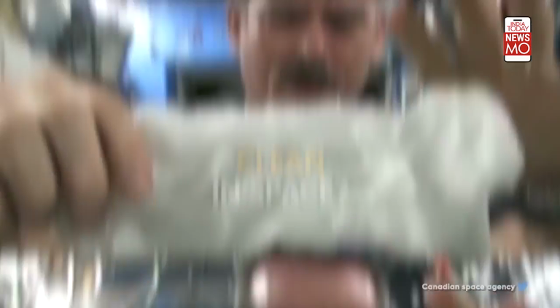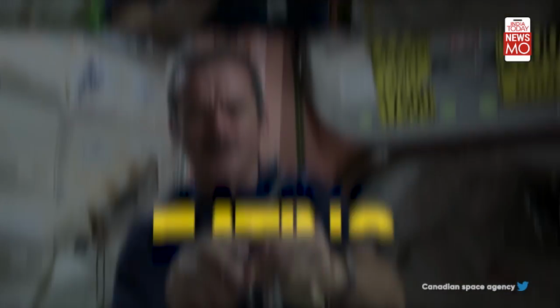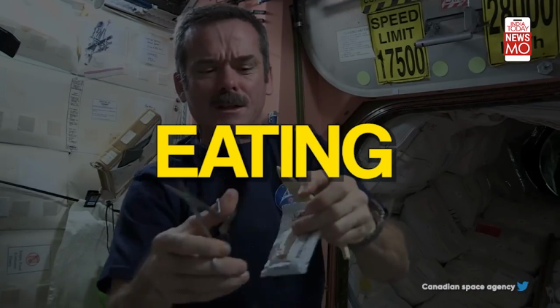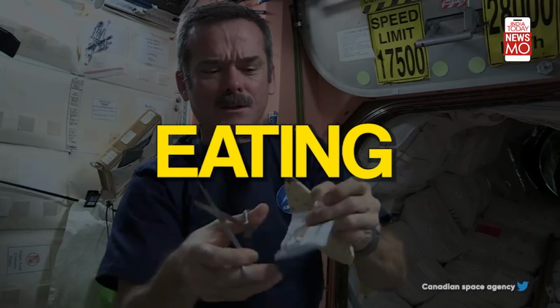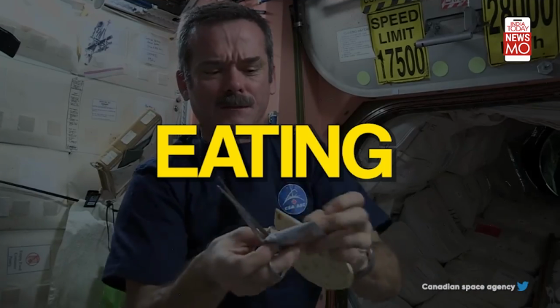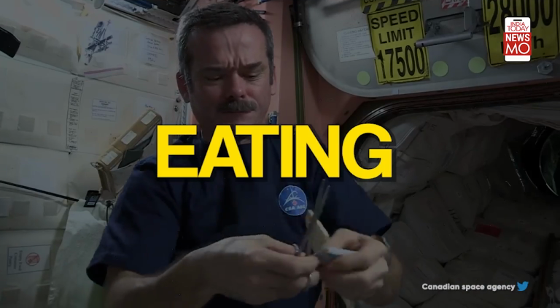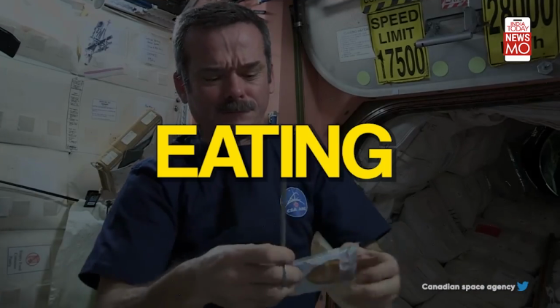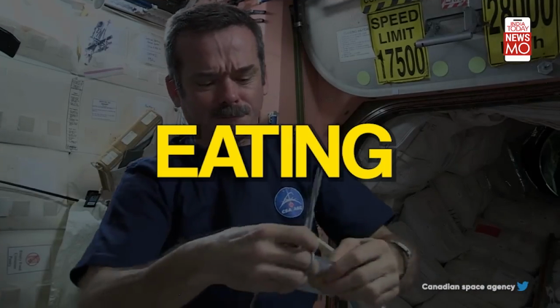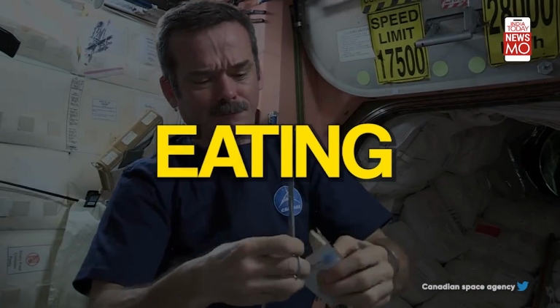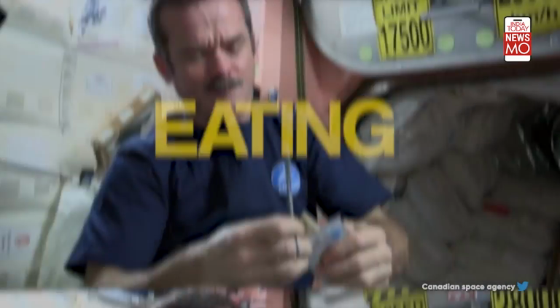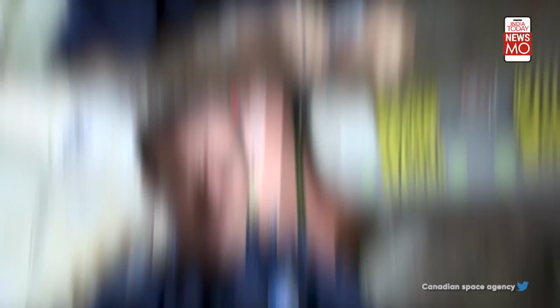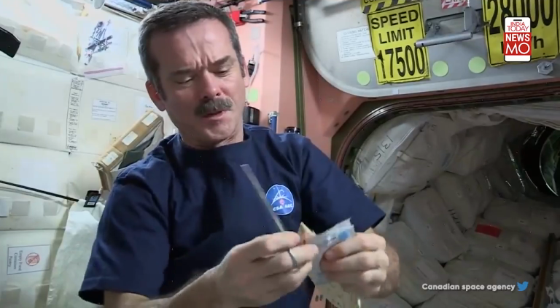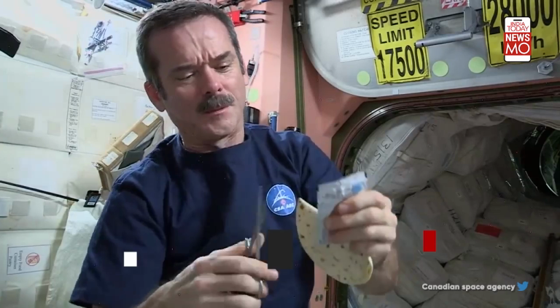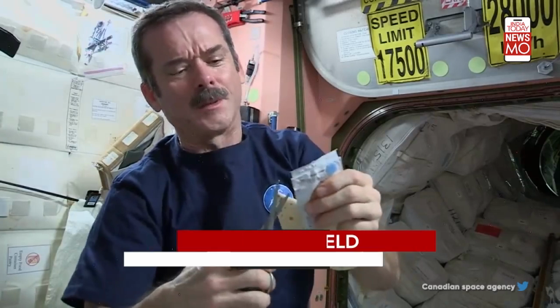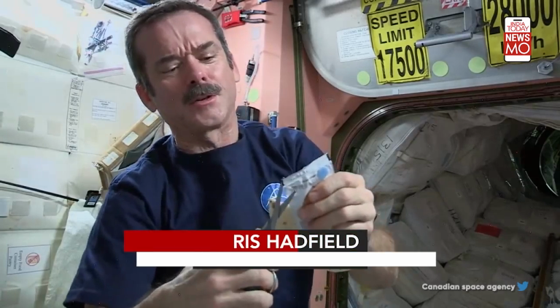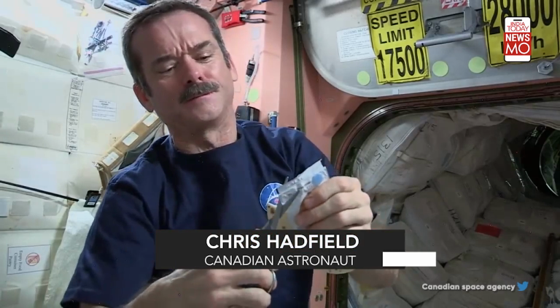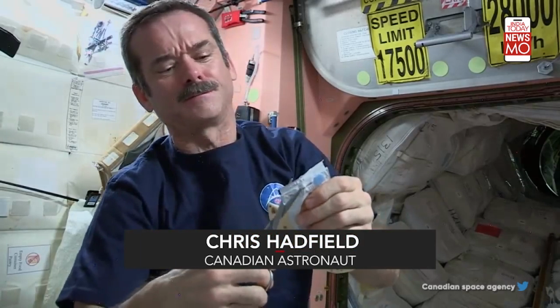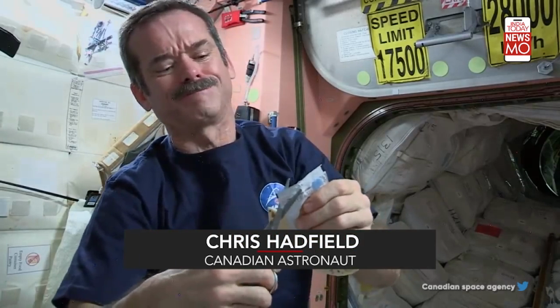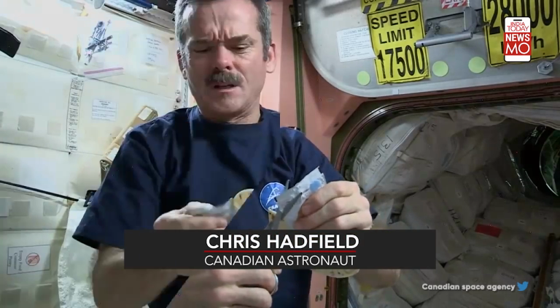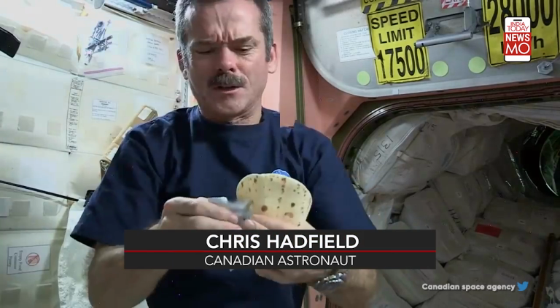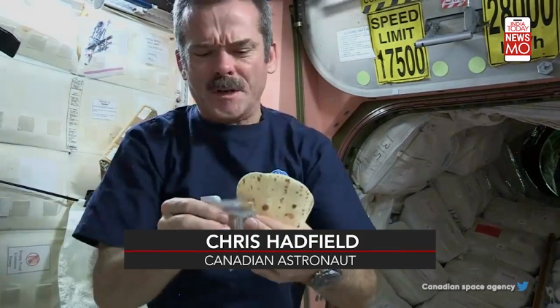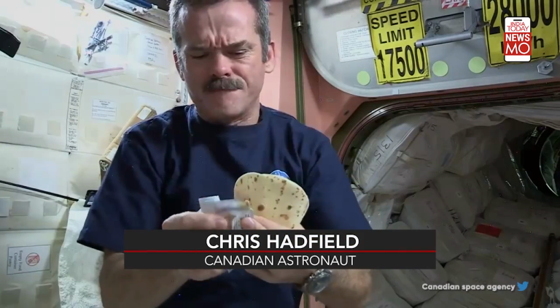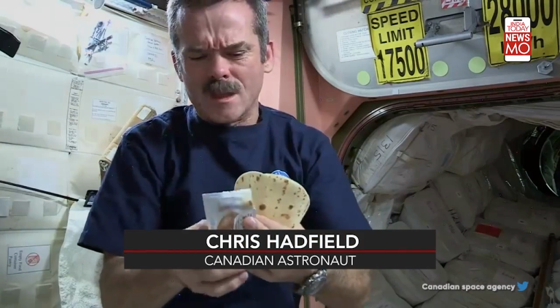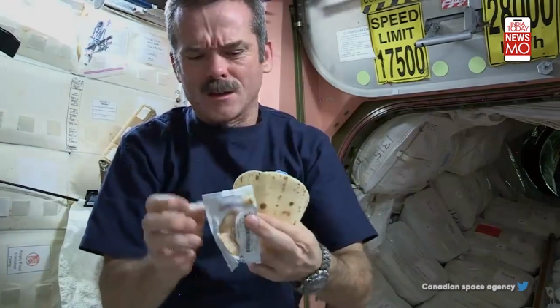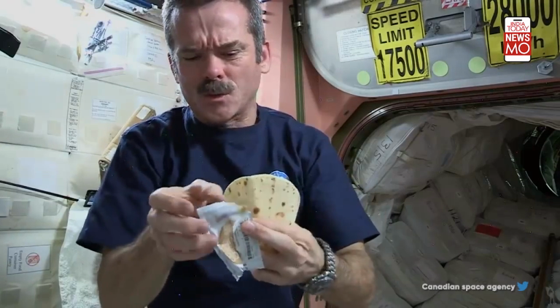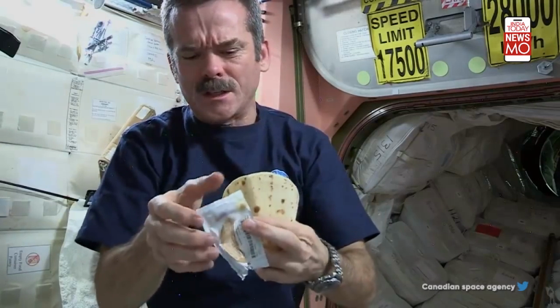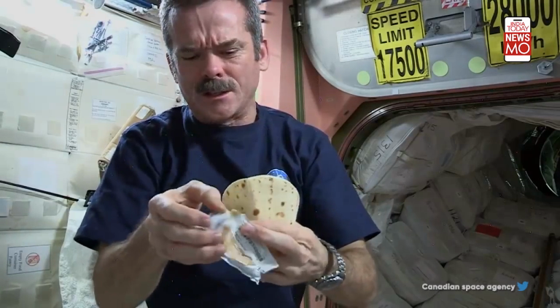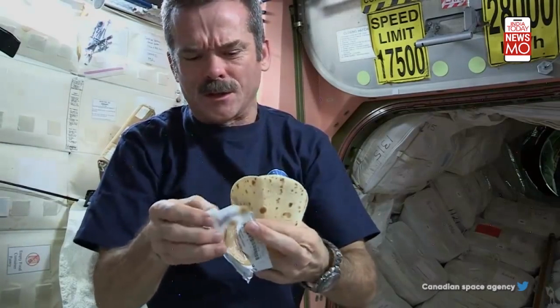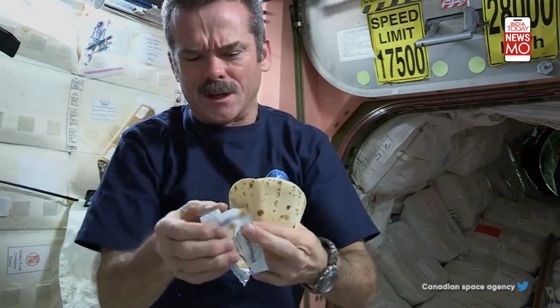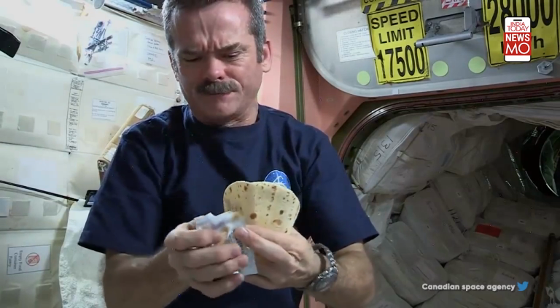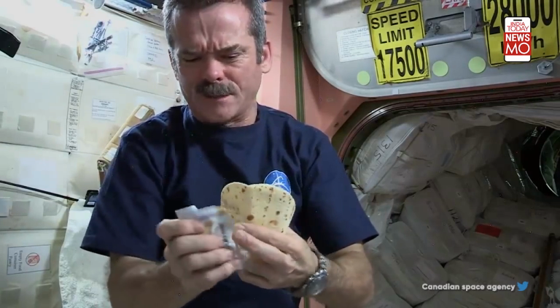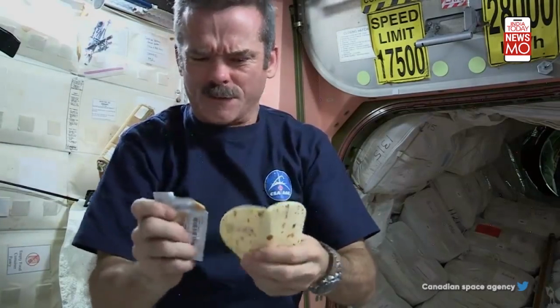Take the scissors, cut open the peanut butter pouch. Peanut butter is open, squeeze it onto the tortilla. Careful.